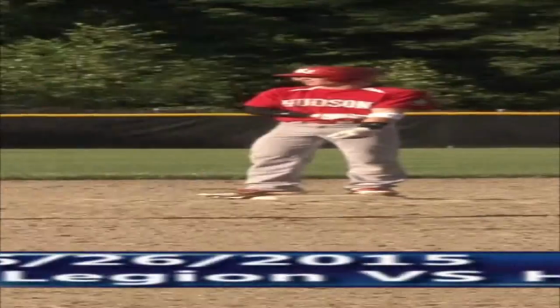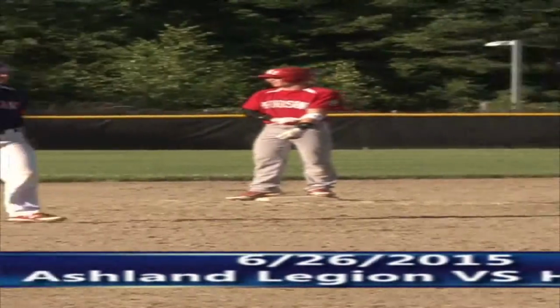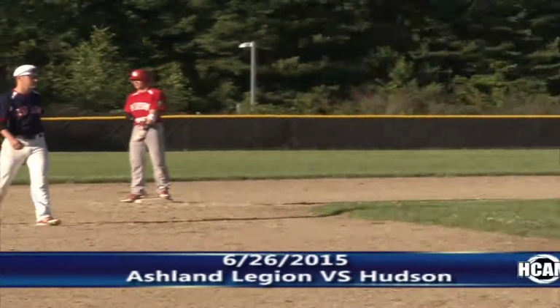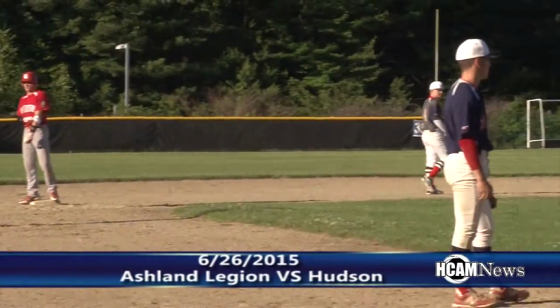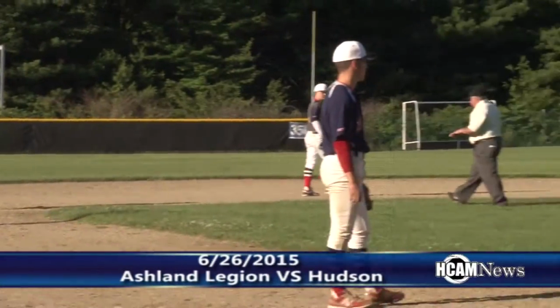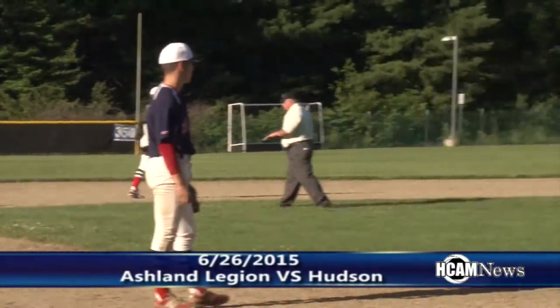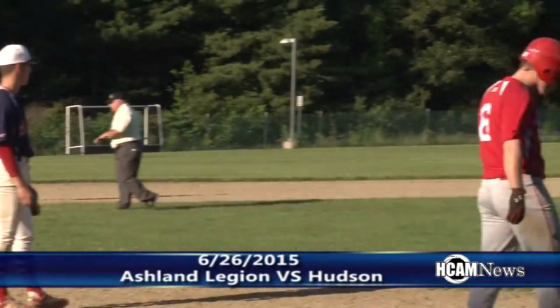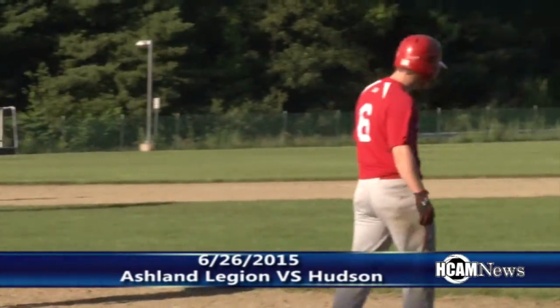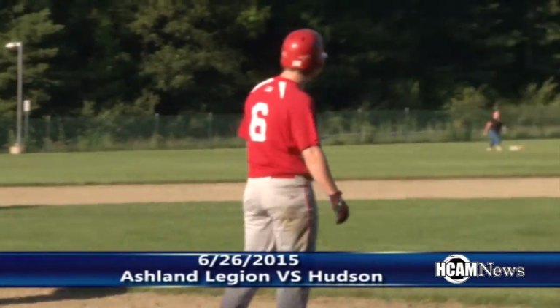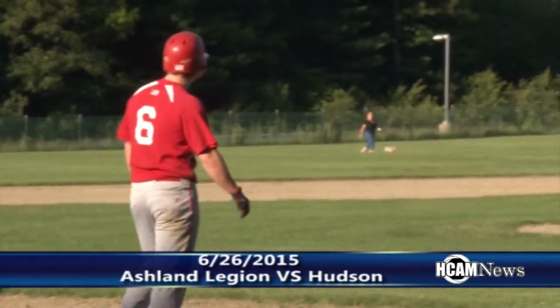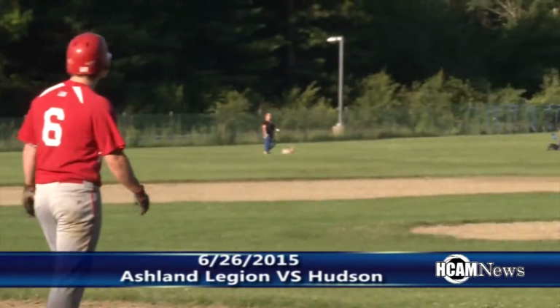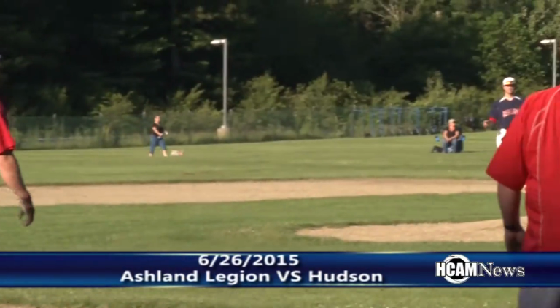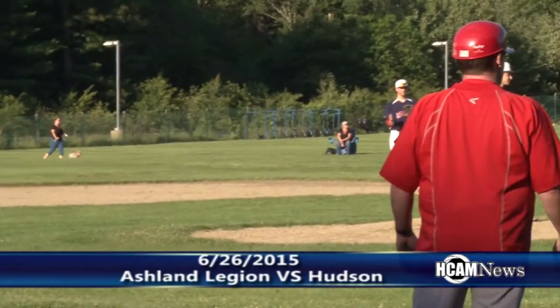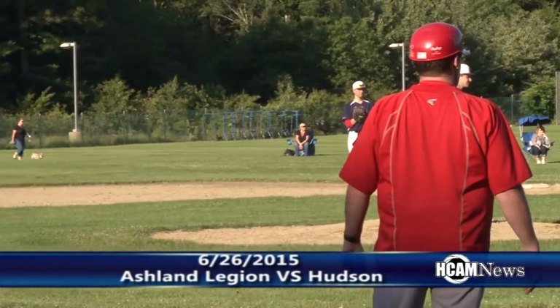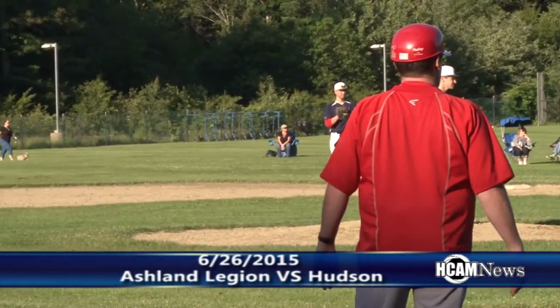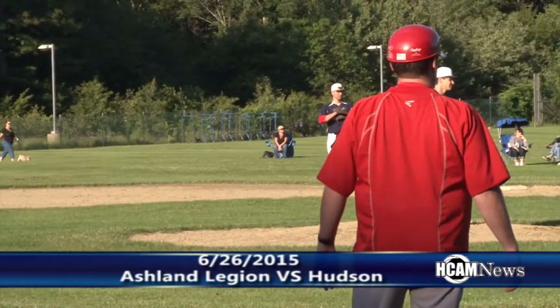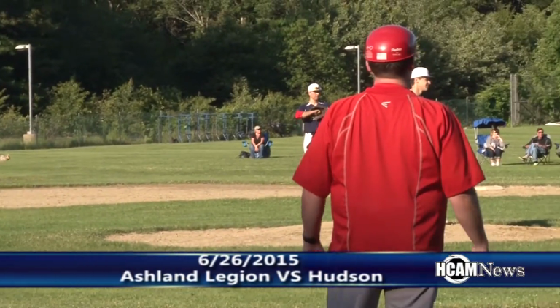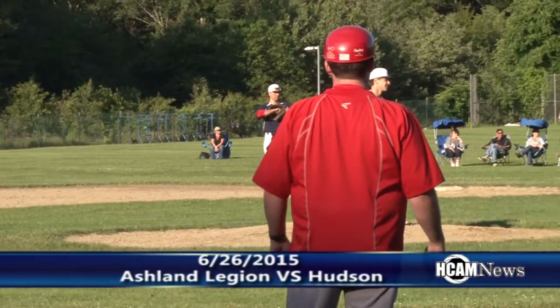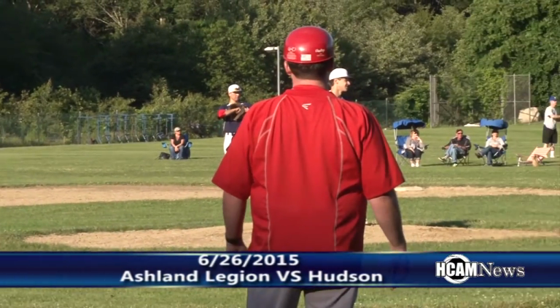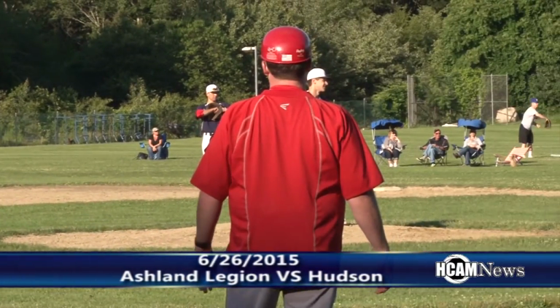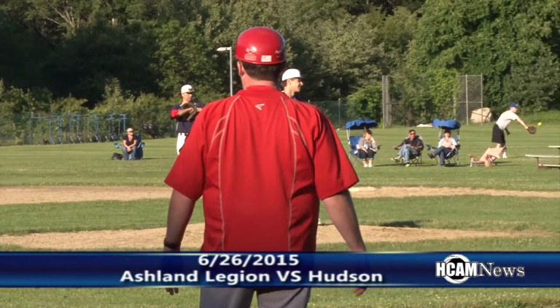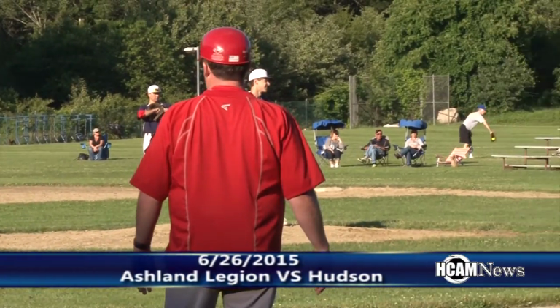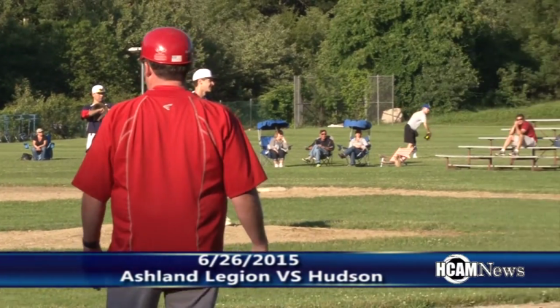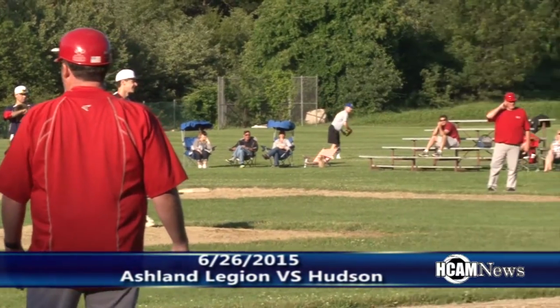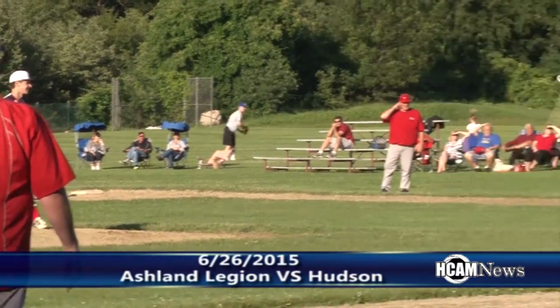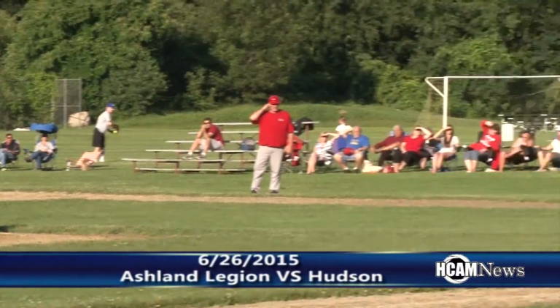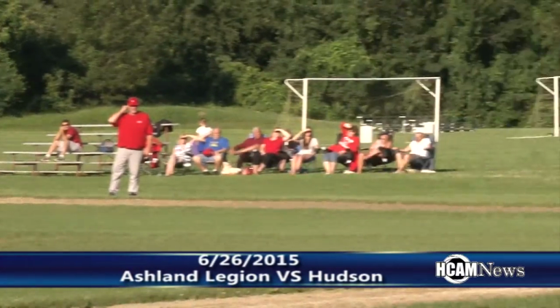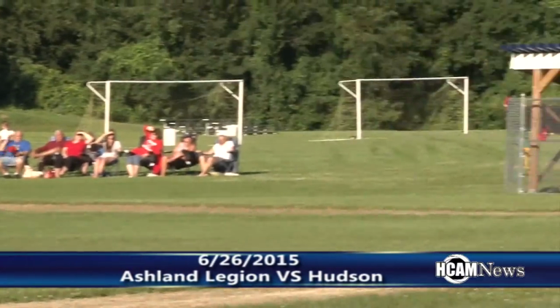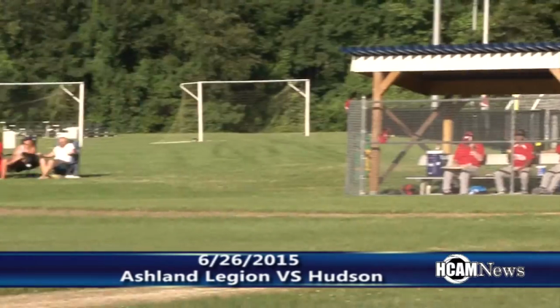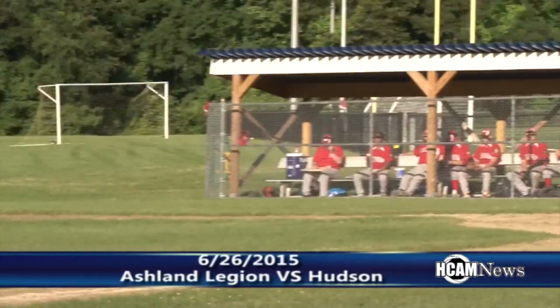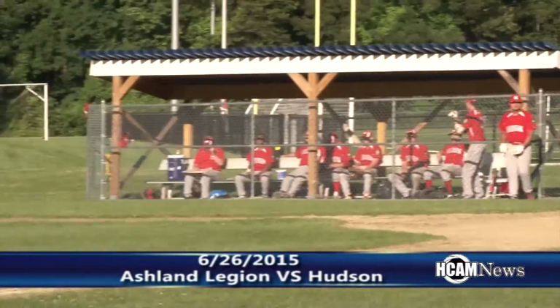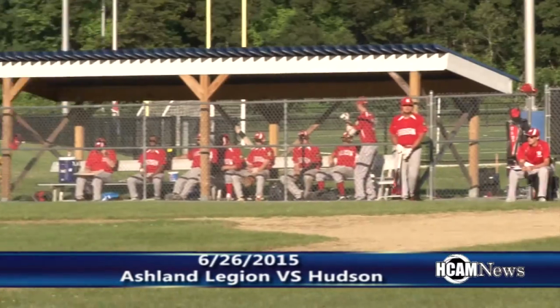On Friday, June 26th, 1-3 Ashland took on 4-1 Hudson.